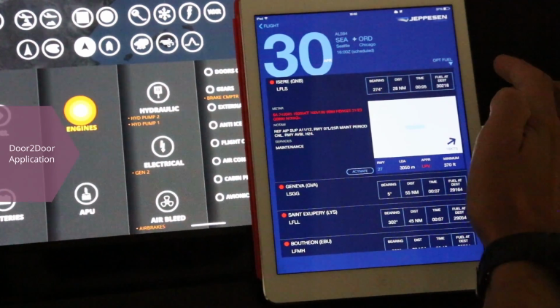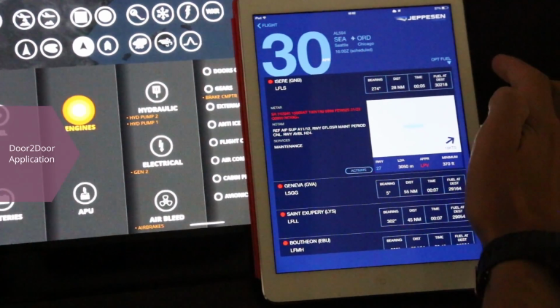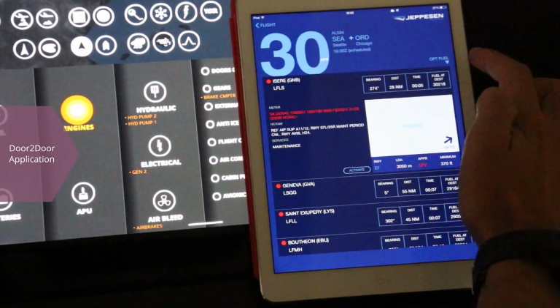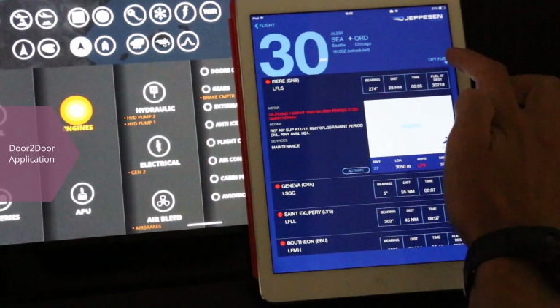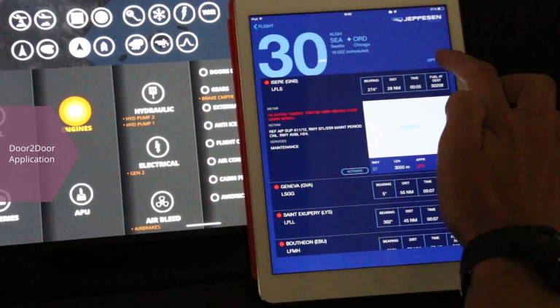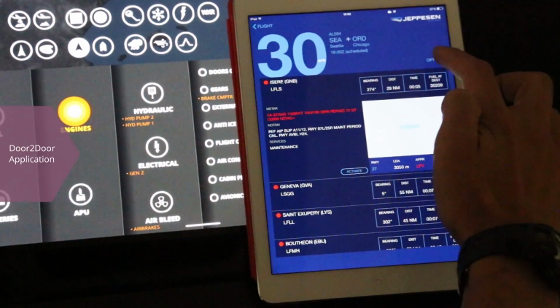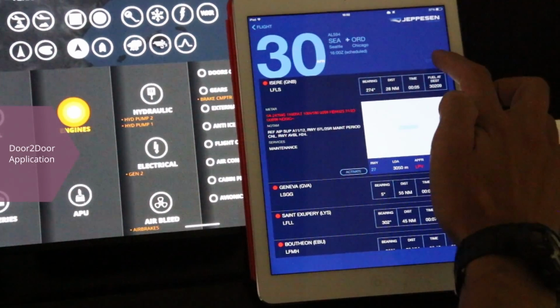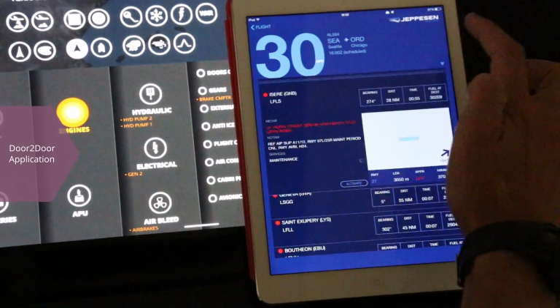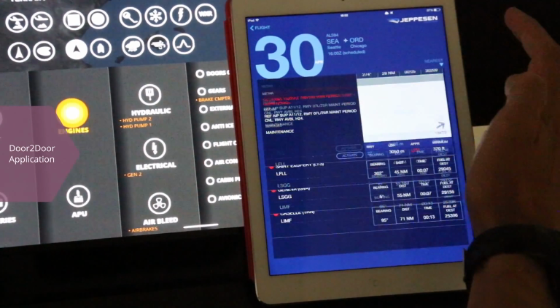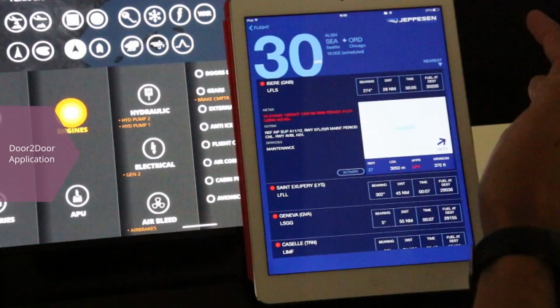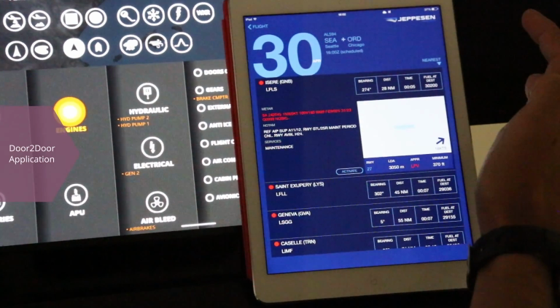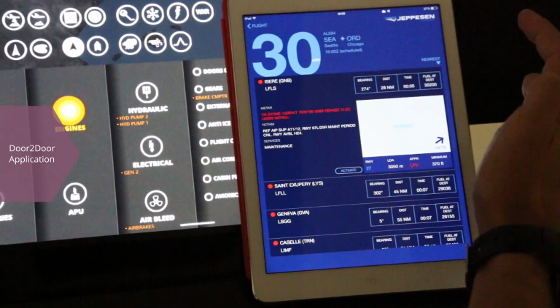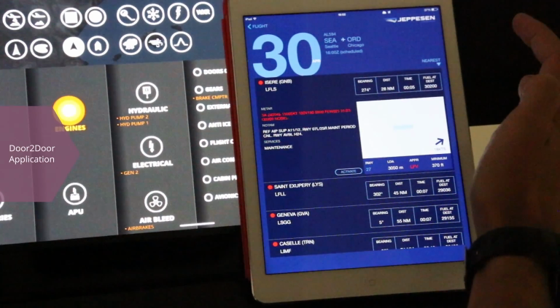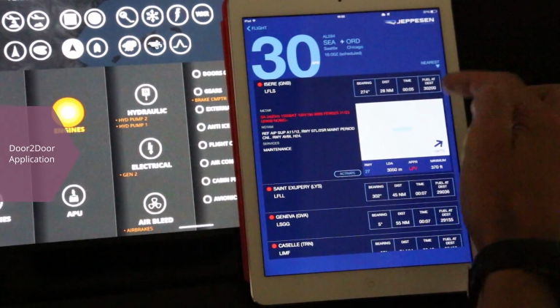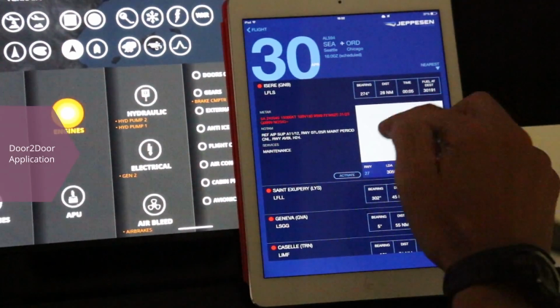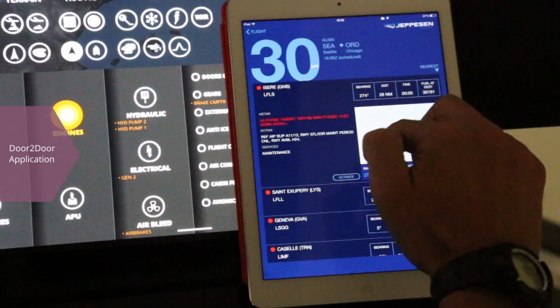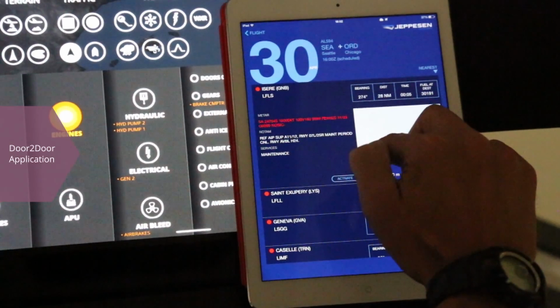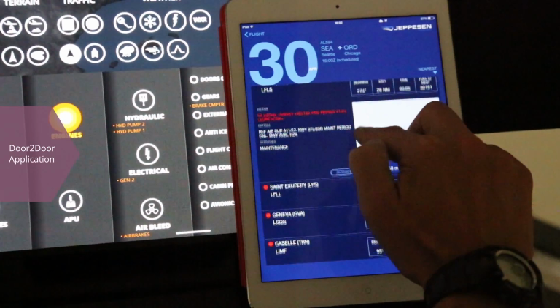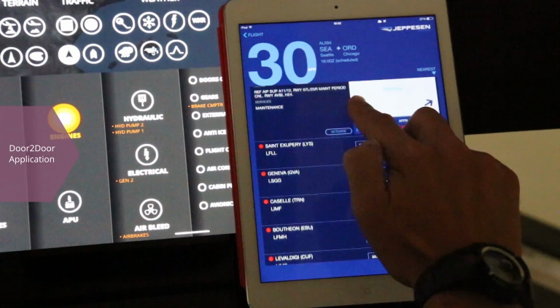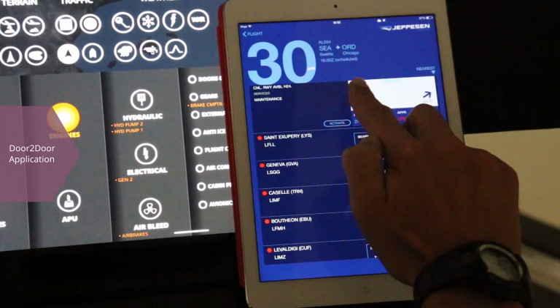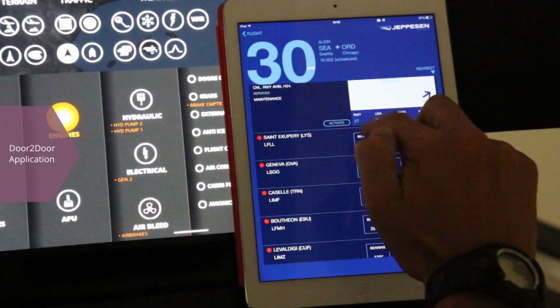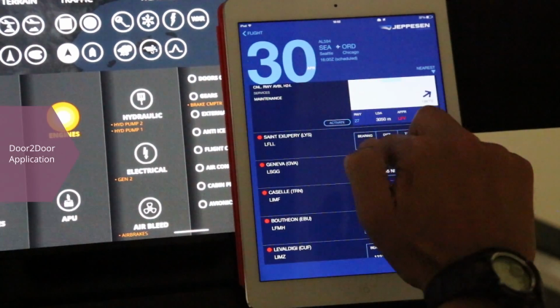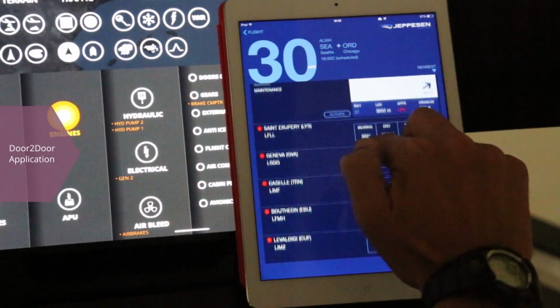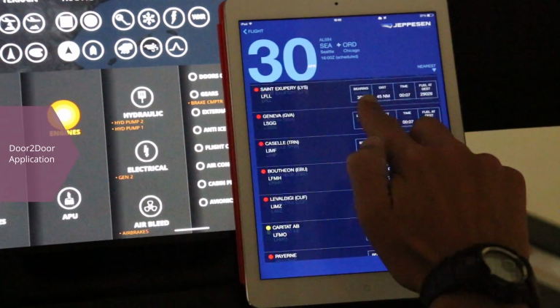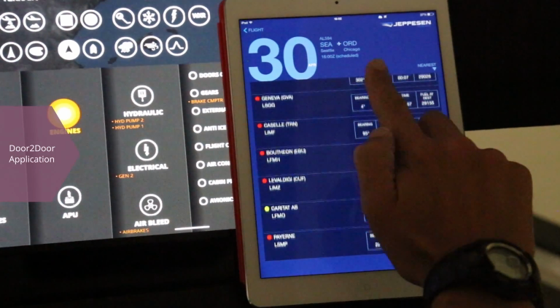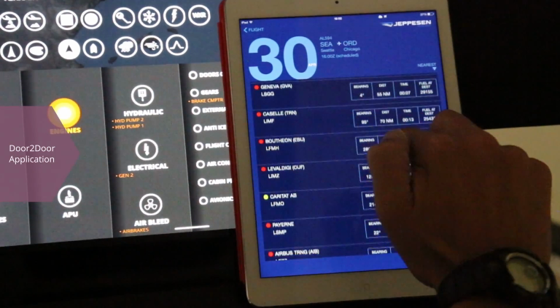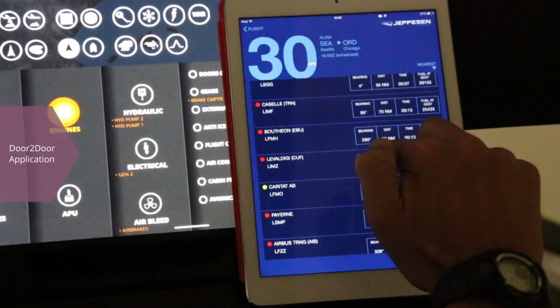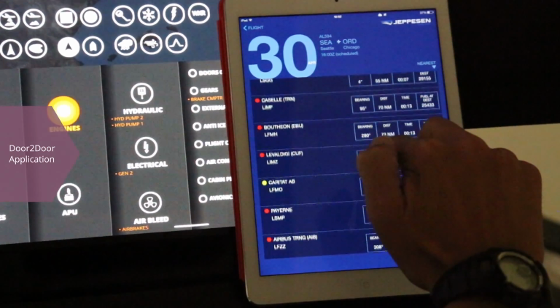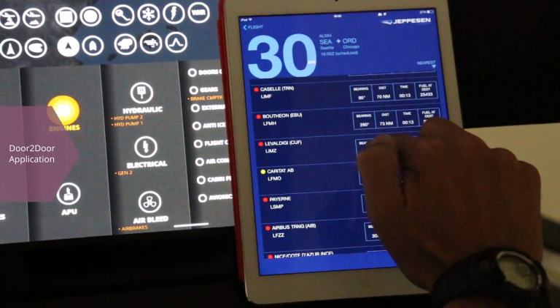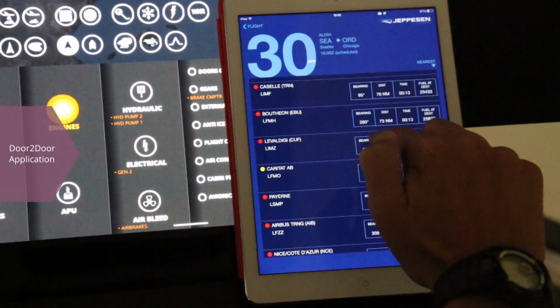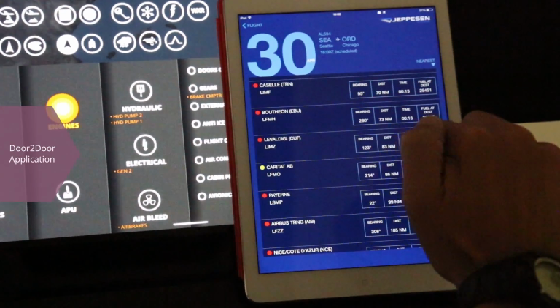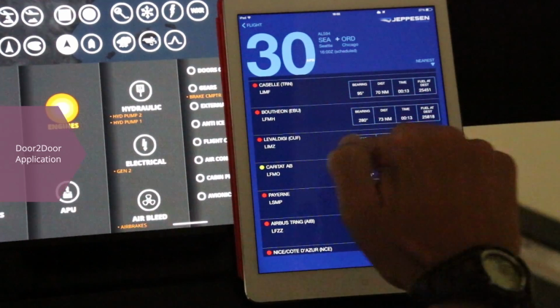In addition, the fatigue state is shared among crew members so that they can look out for each other before a critical situation occurs.